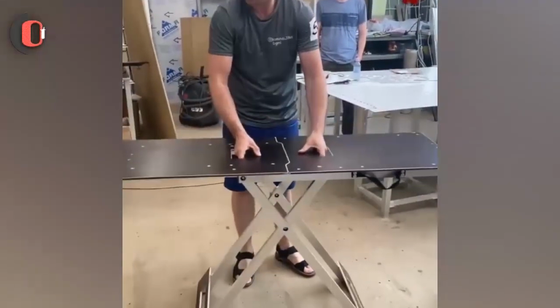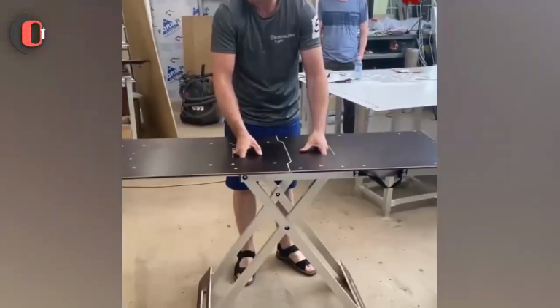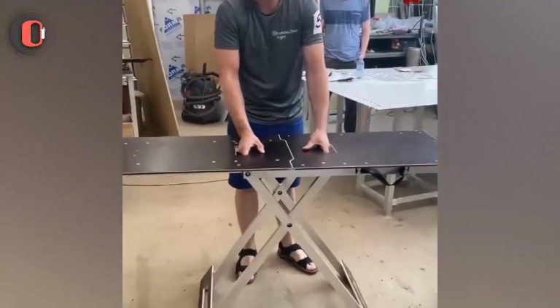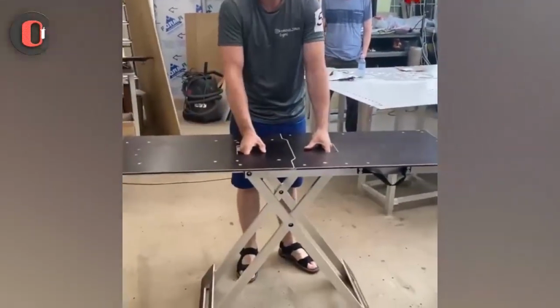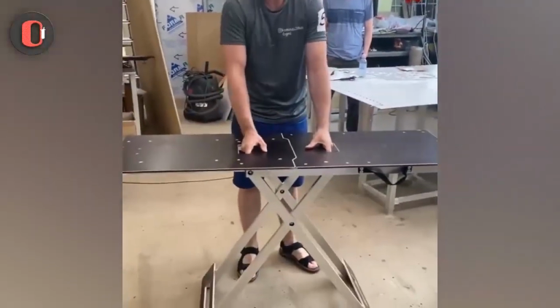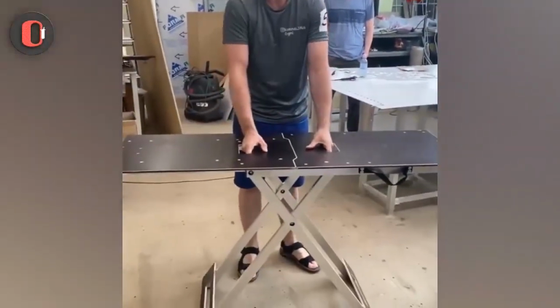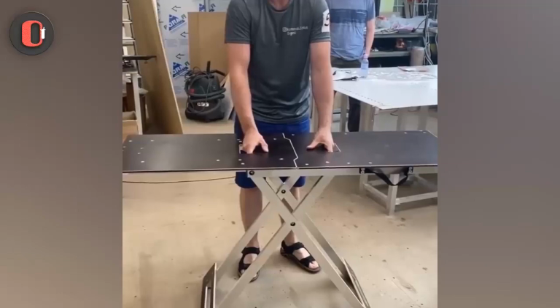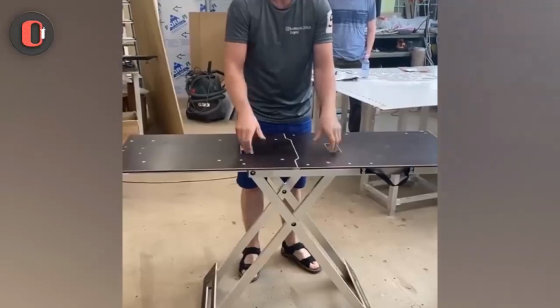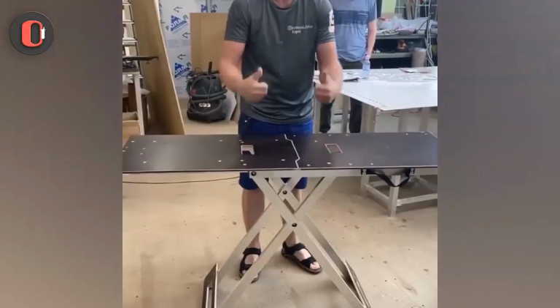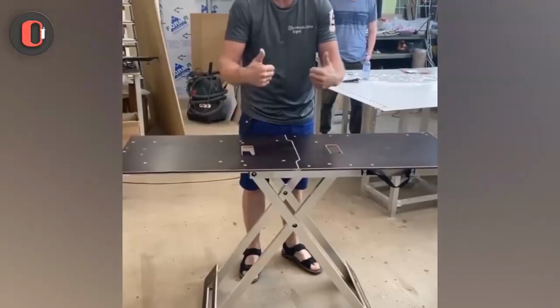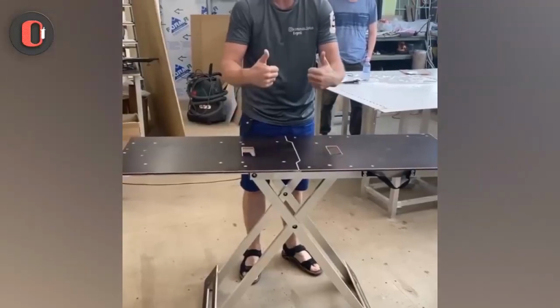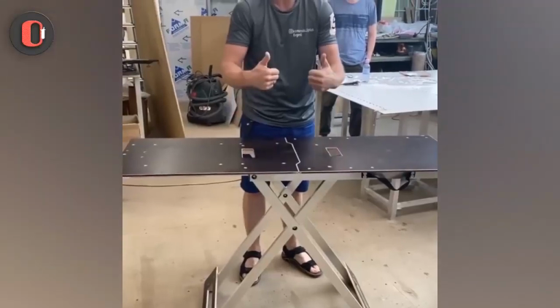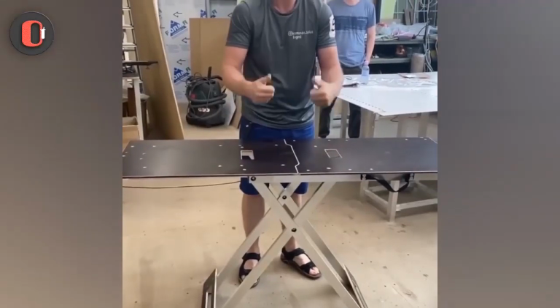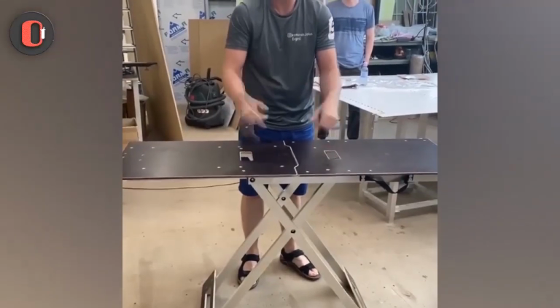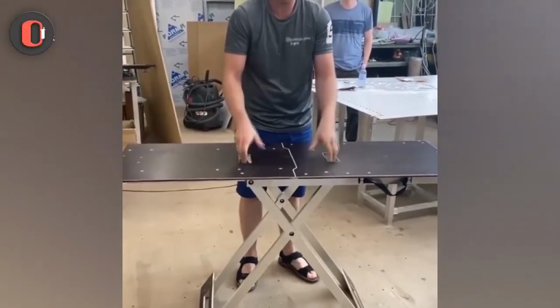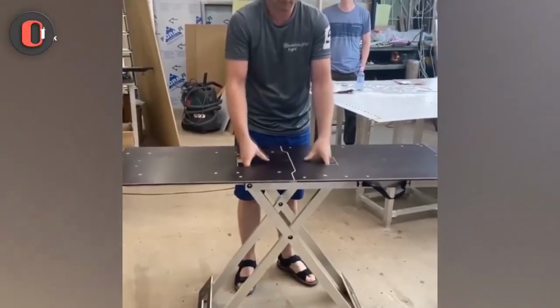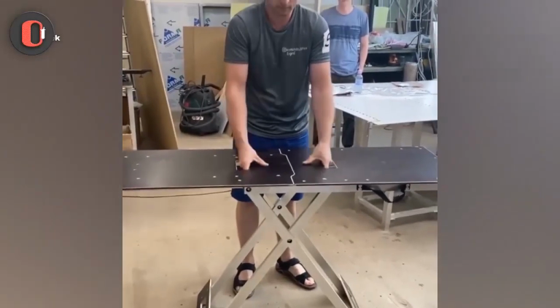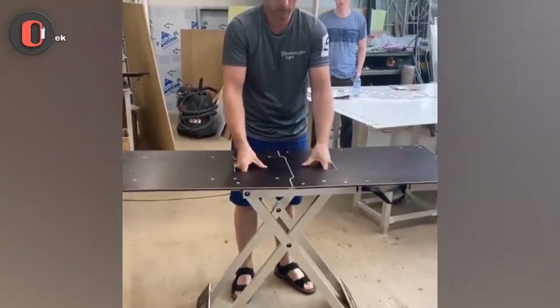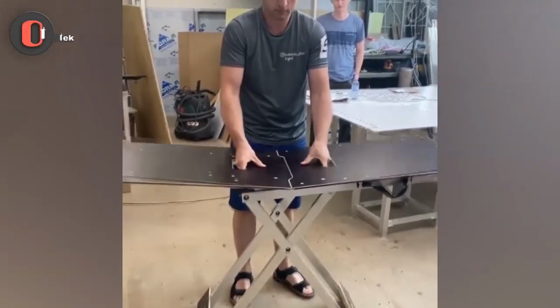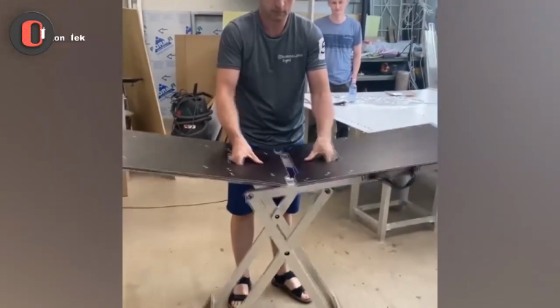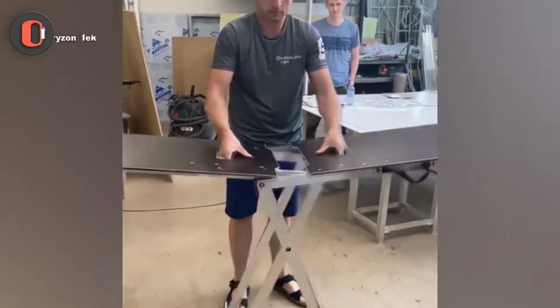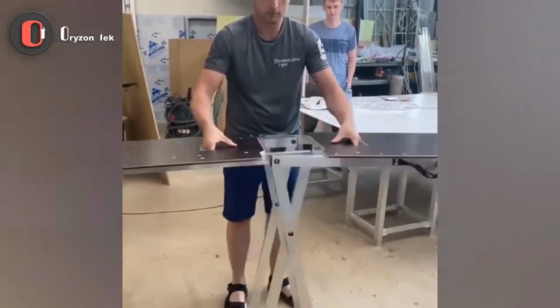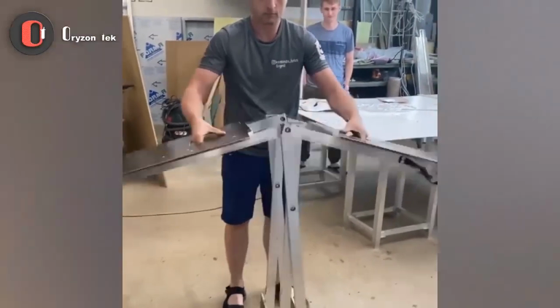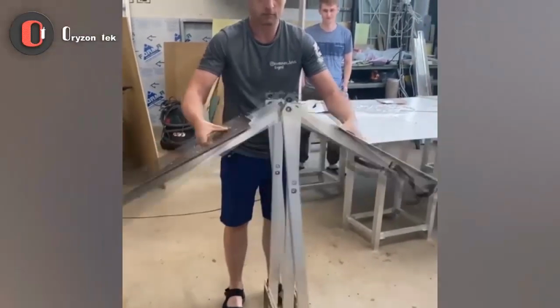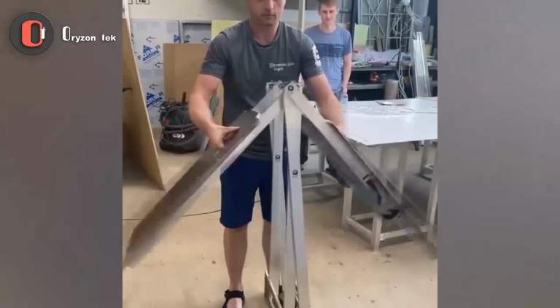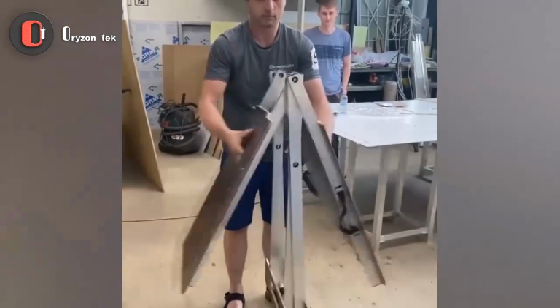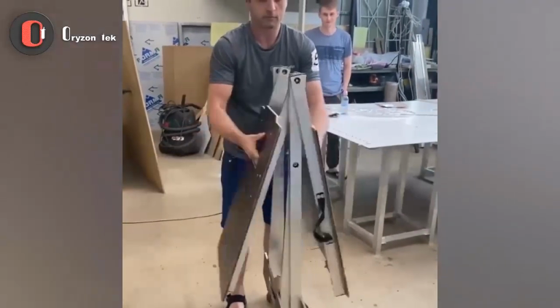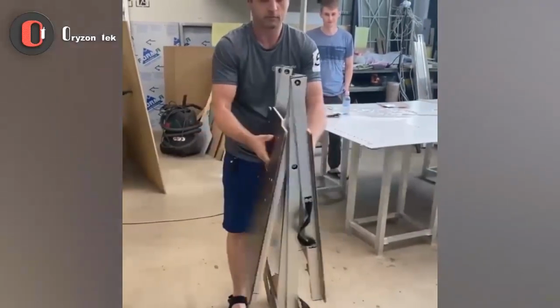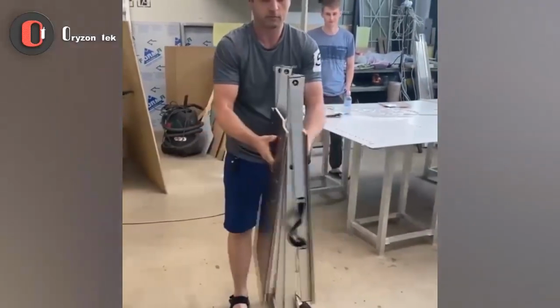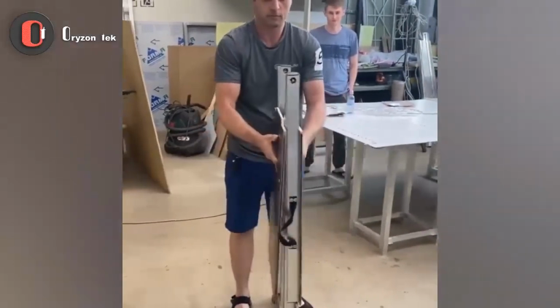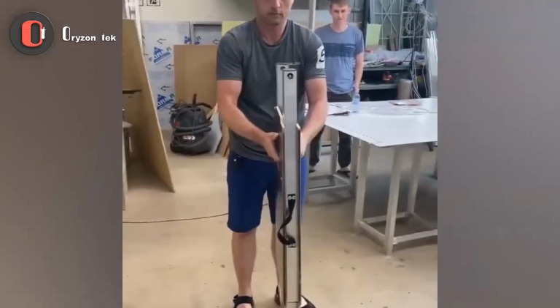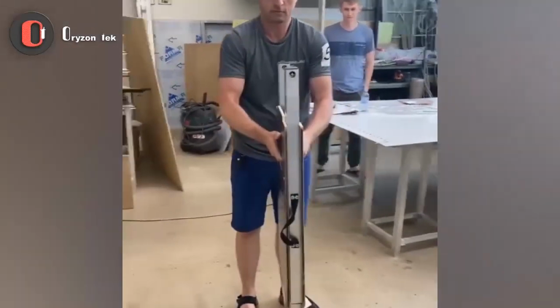You can create a working surface or bigger table in seconds with these folding tables.